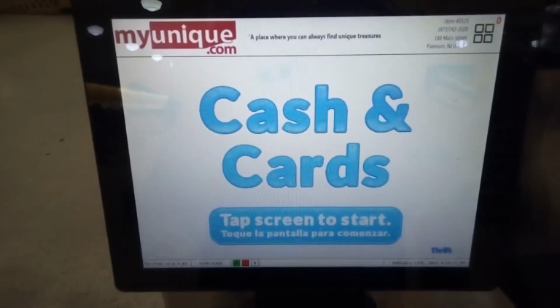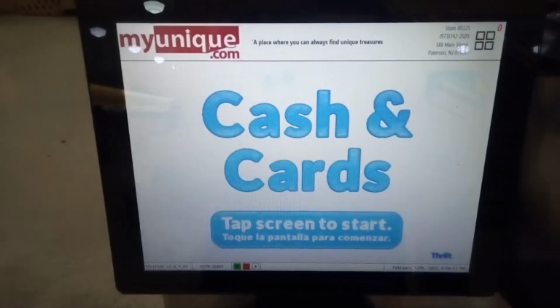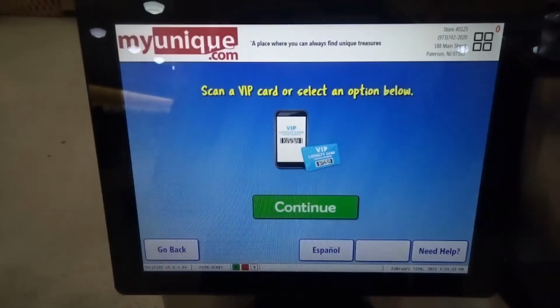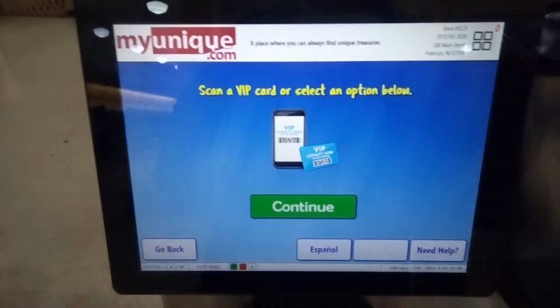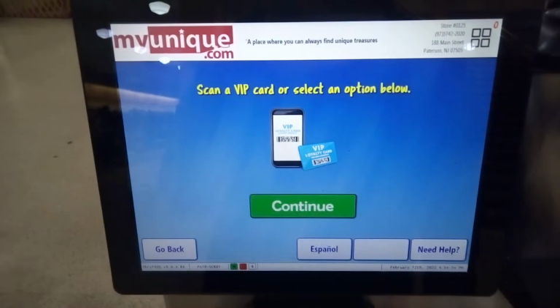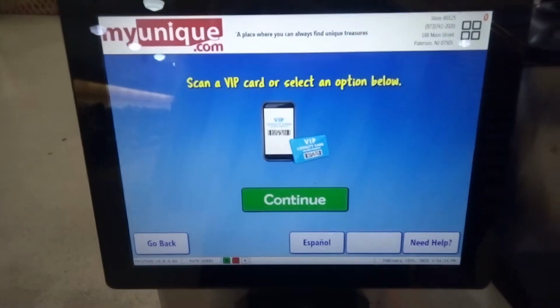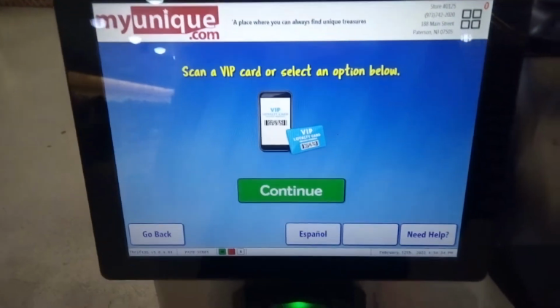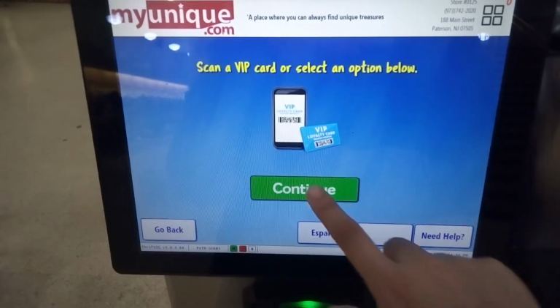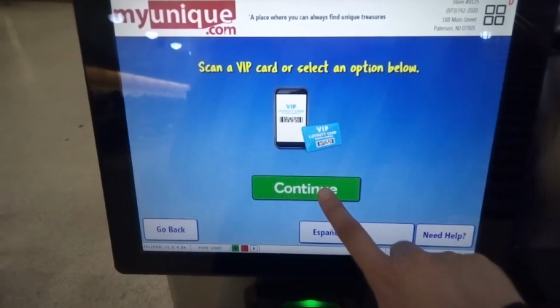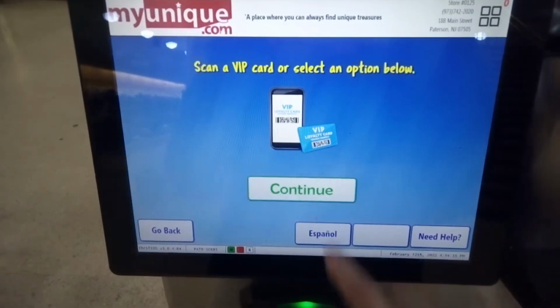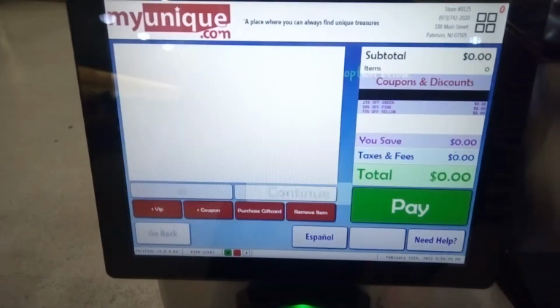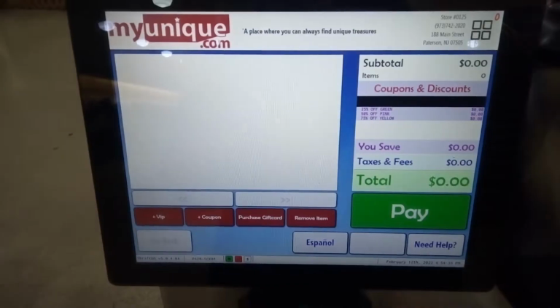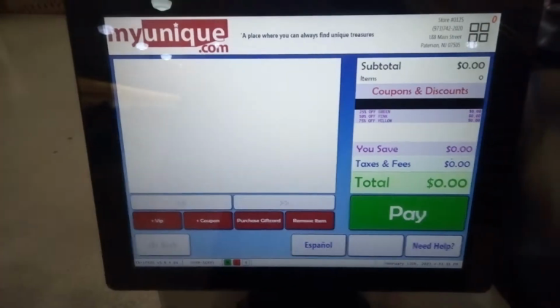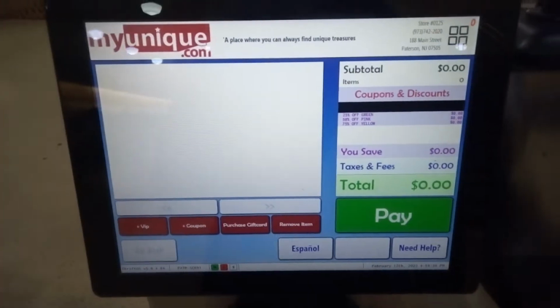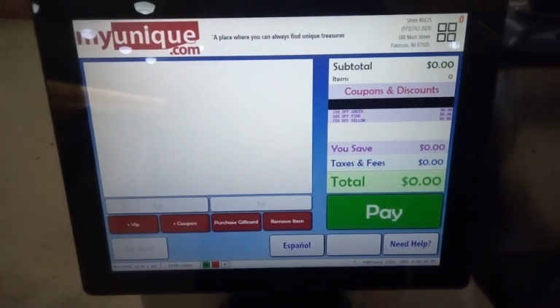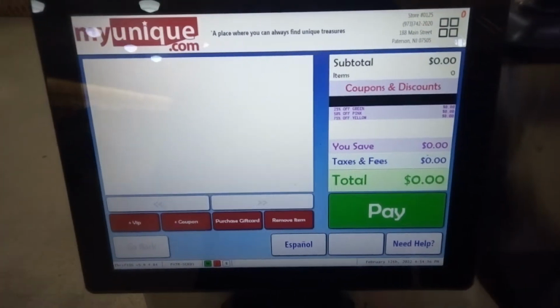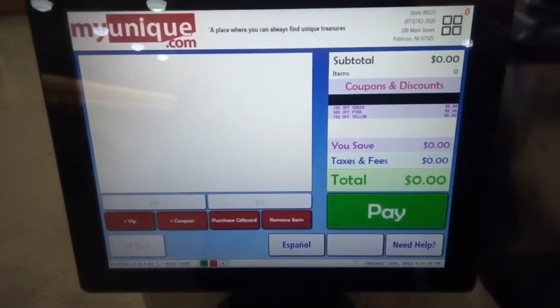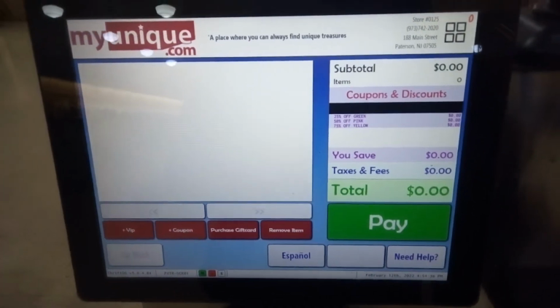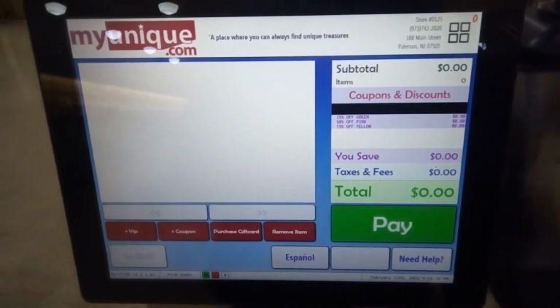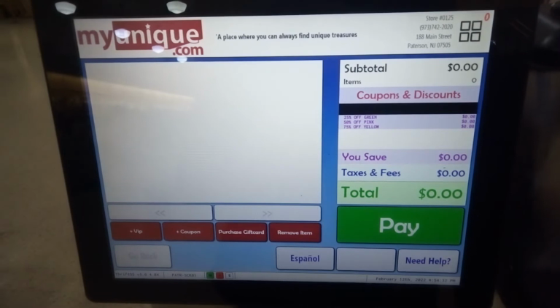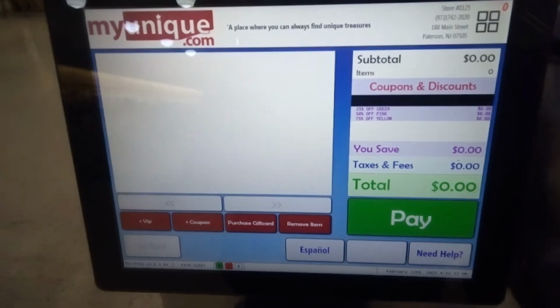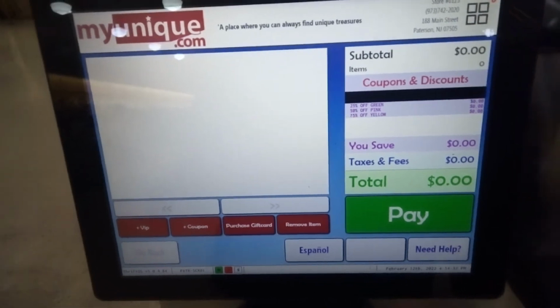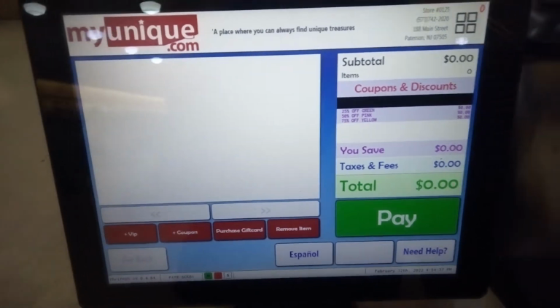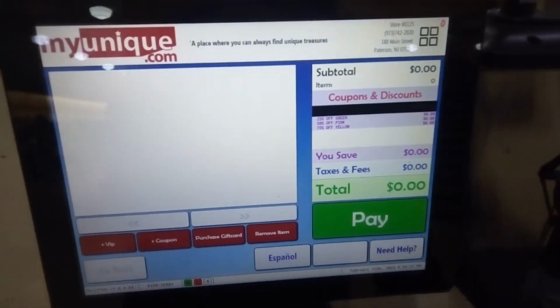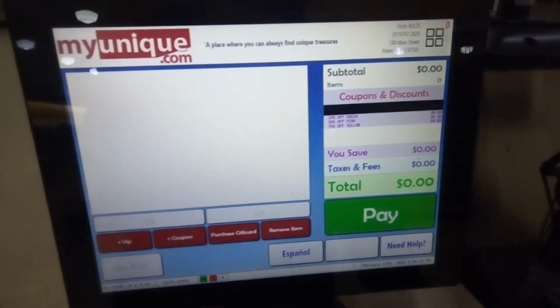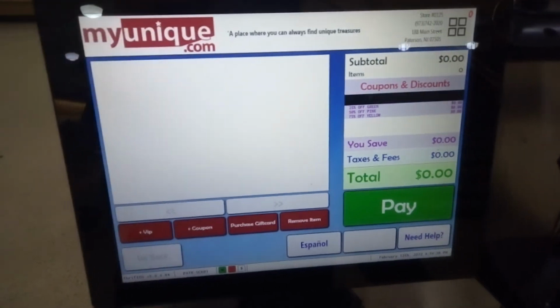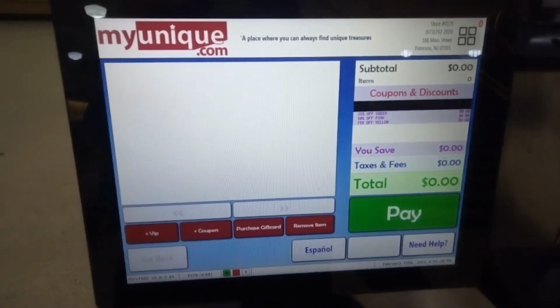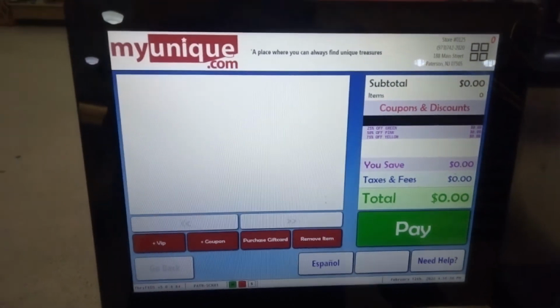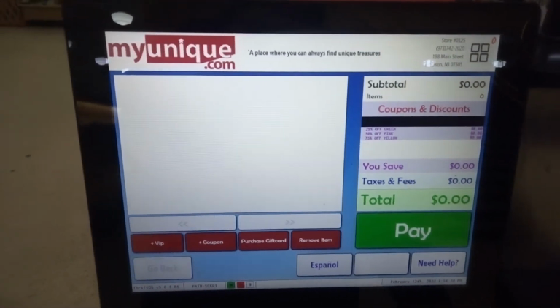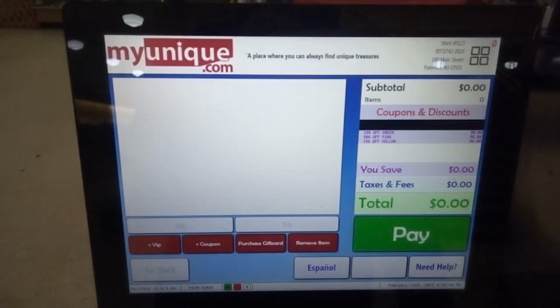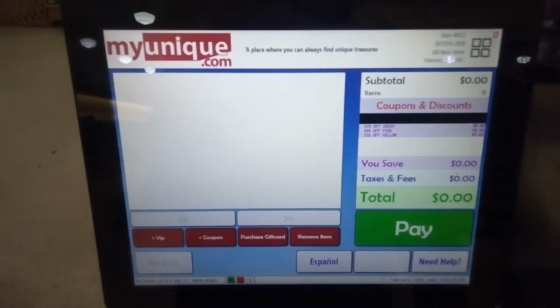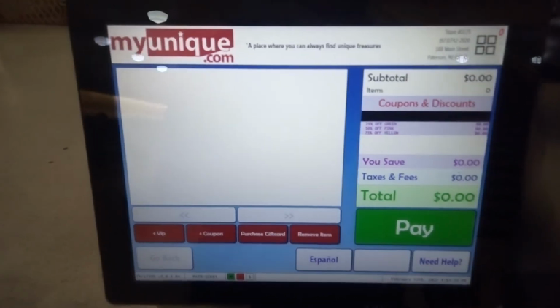Welcome to part 2 of today's Checkout. Yes, part 2 — my second time here at TSR.